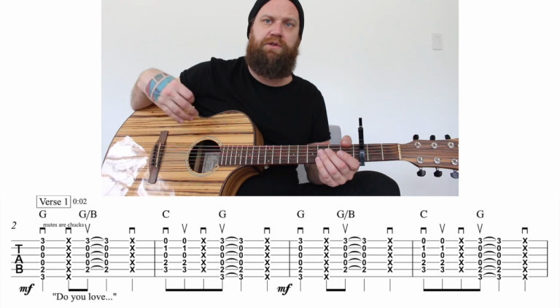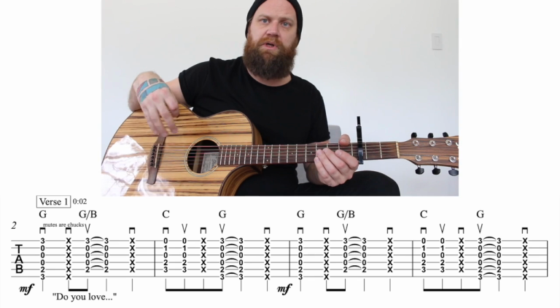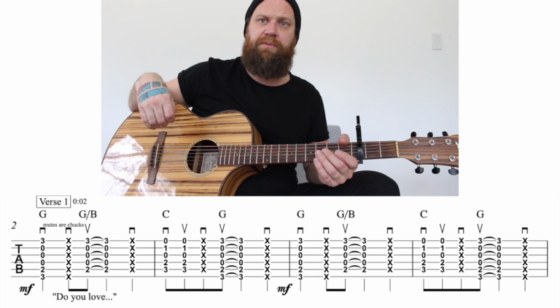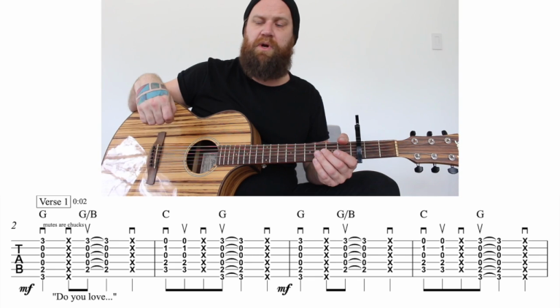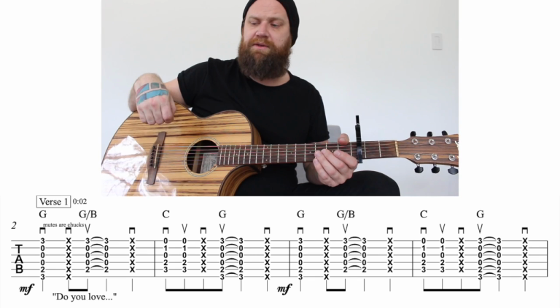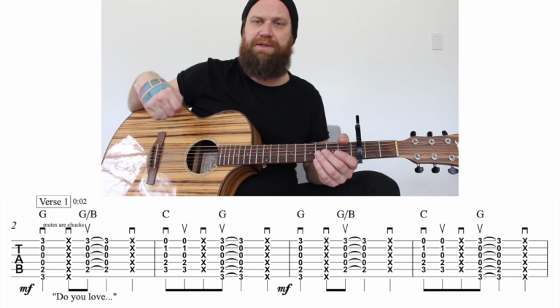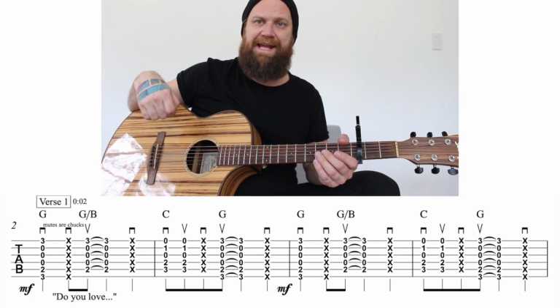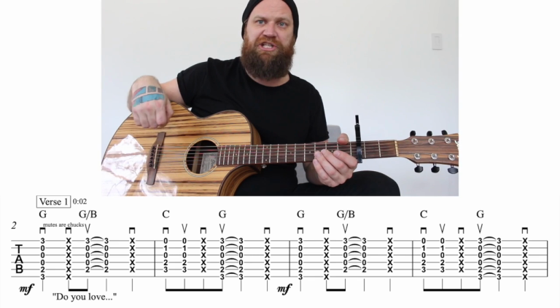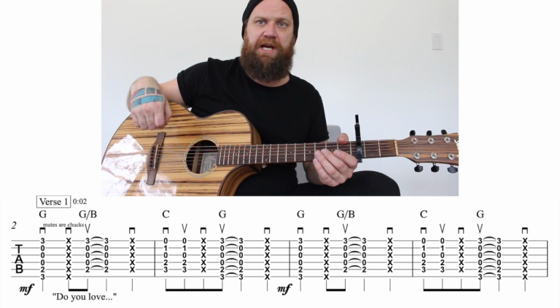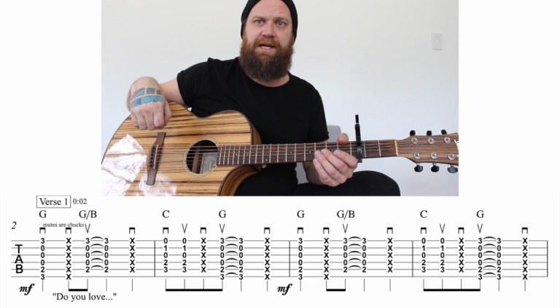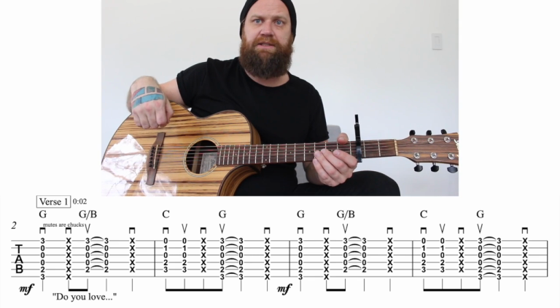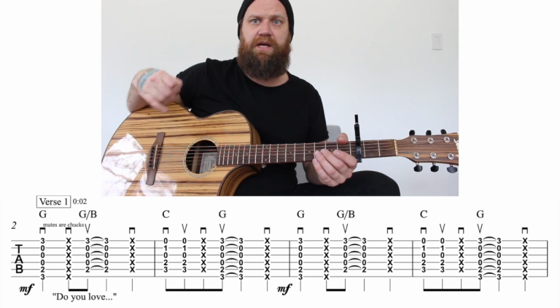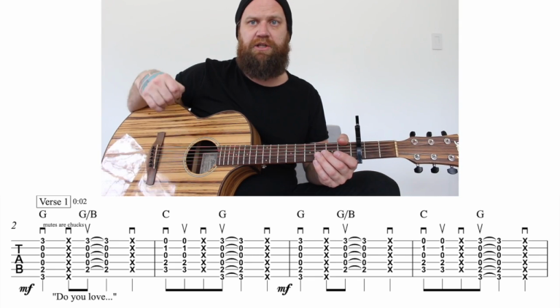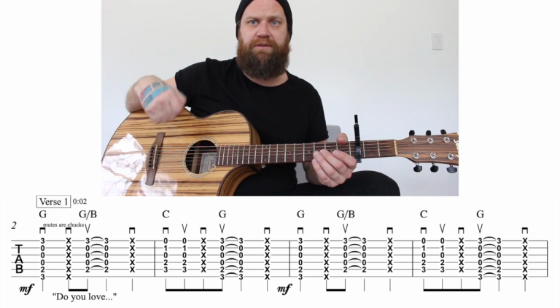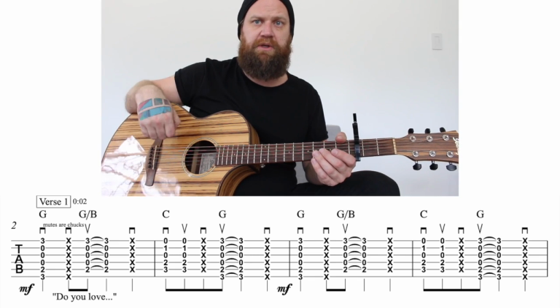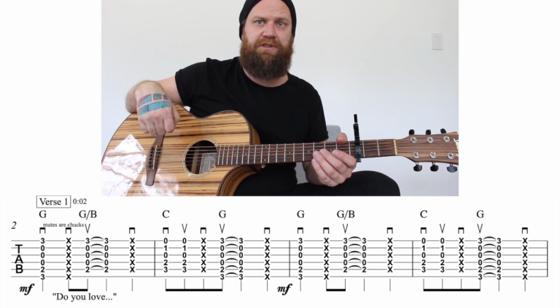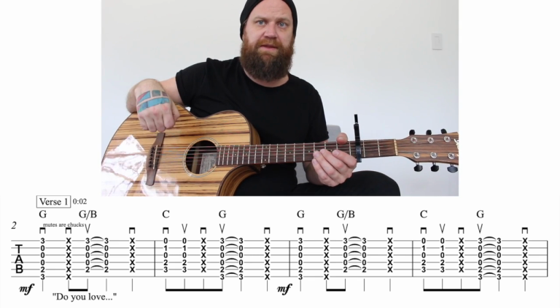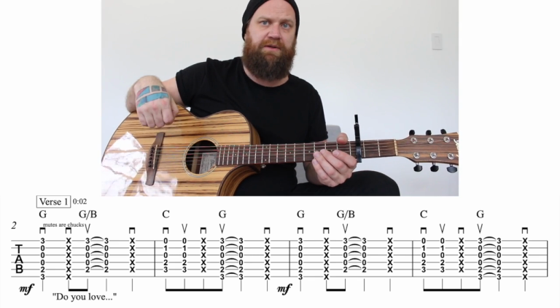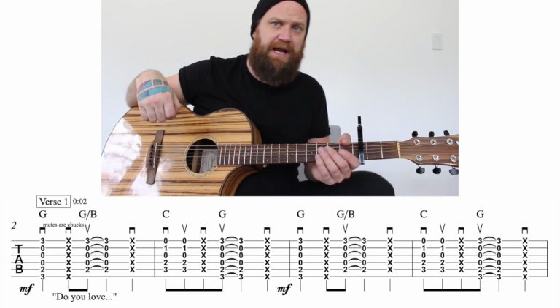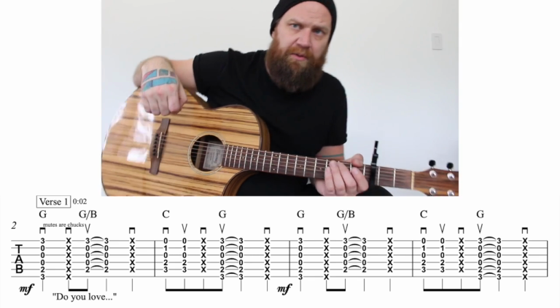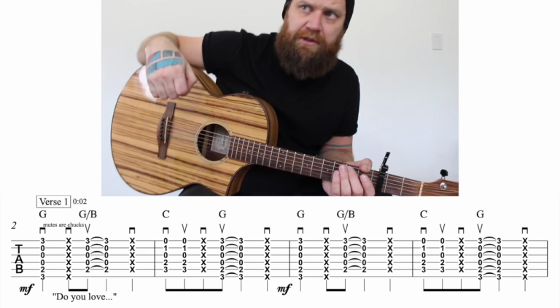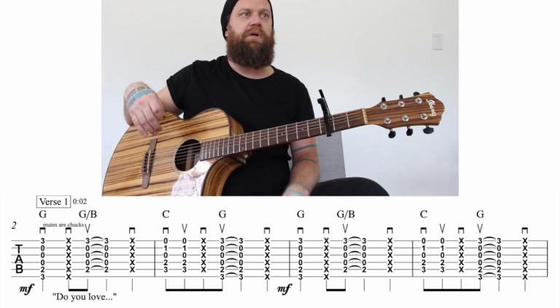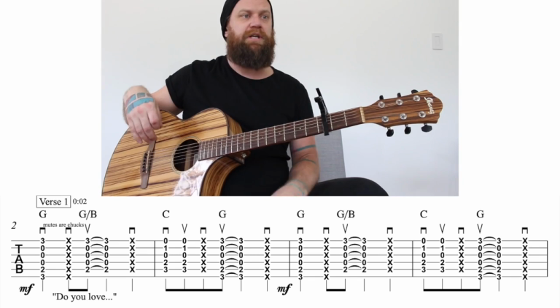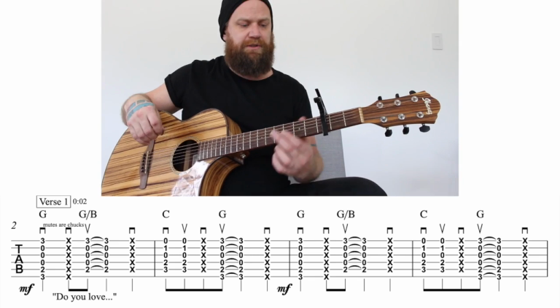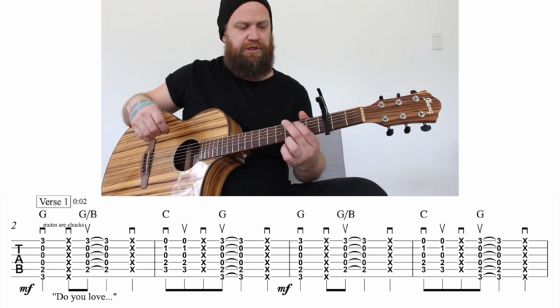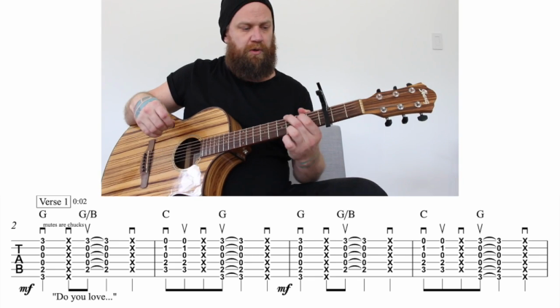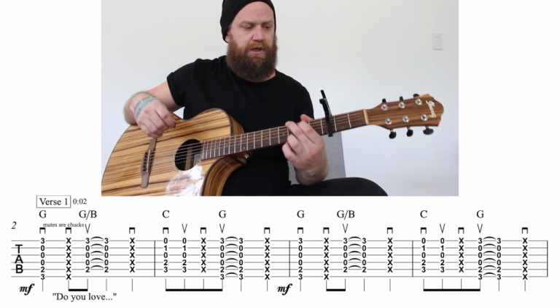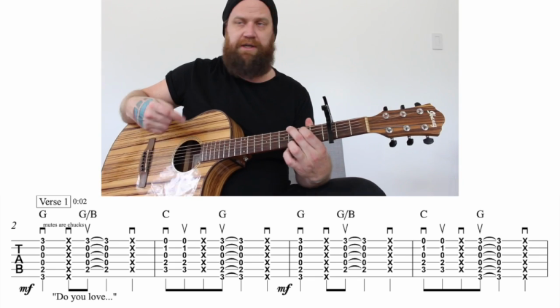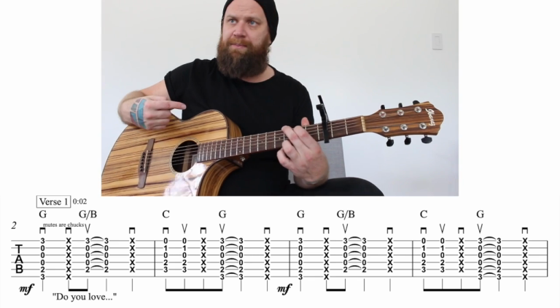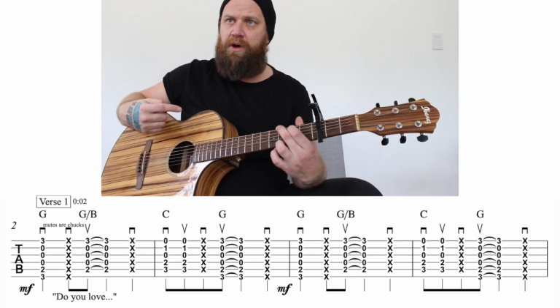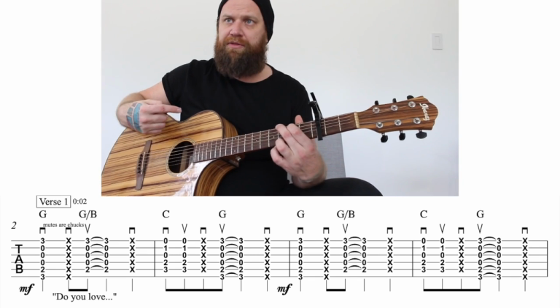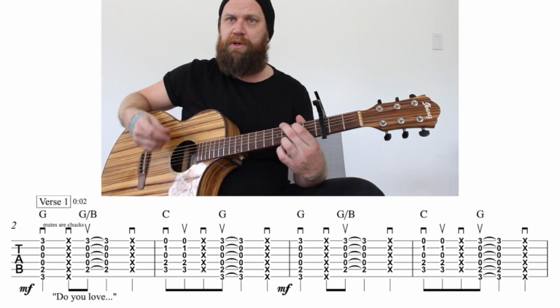We're going to be running through Dan and Shay's and Justin Bieber's 'Ten Thousand Hours.' It starts with a G chord, capo on three.